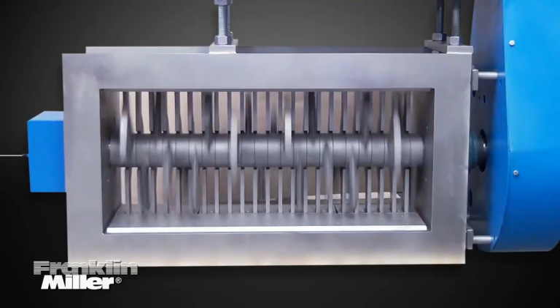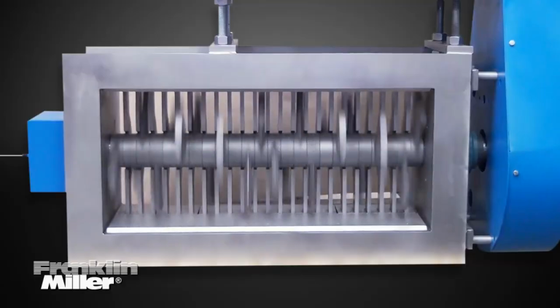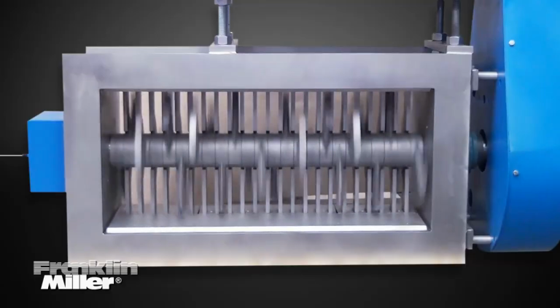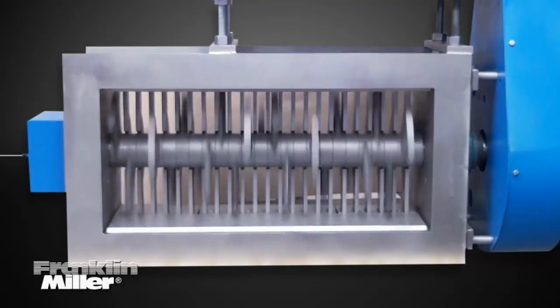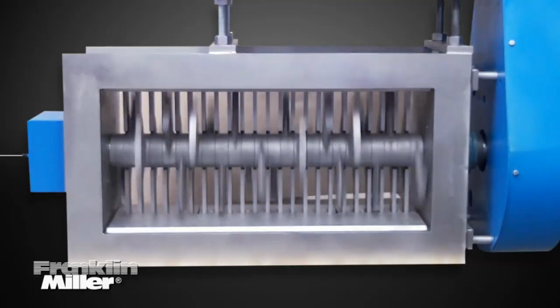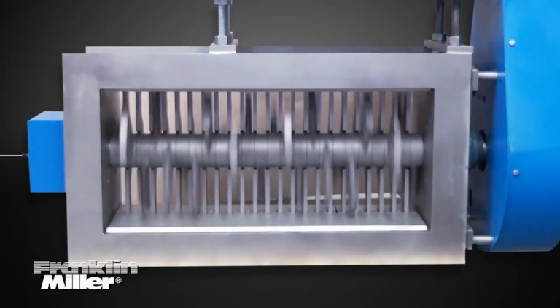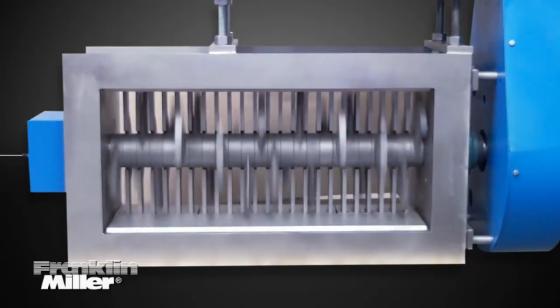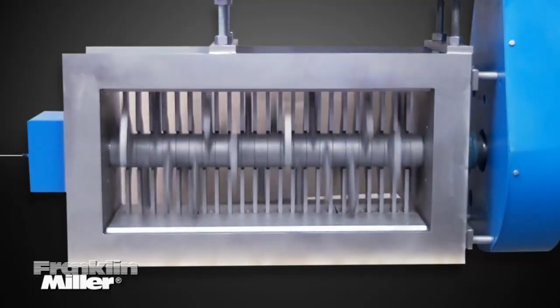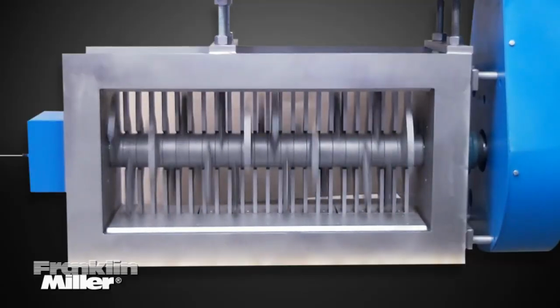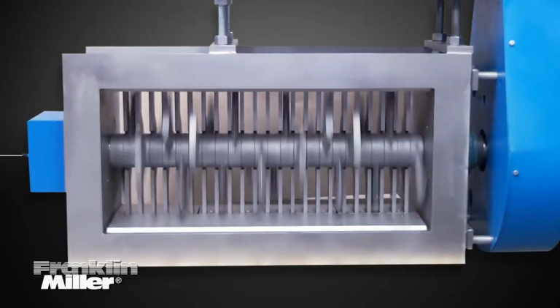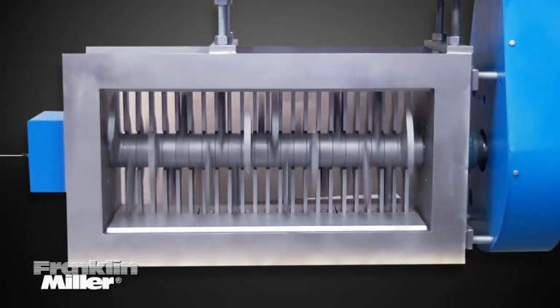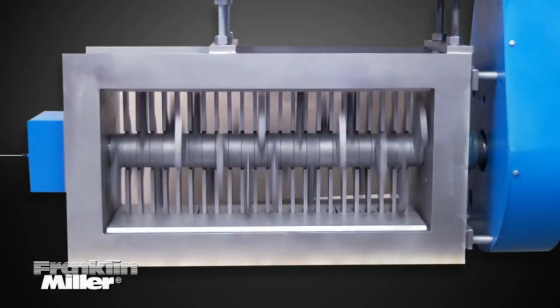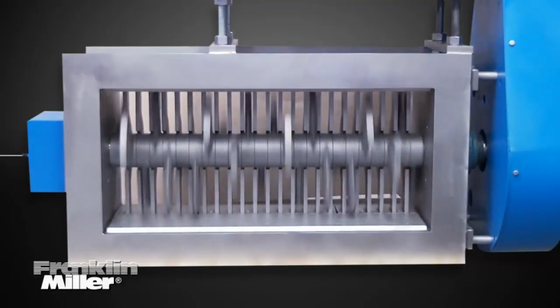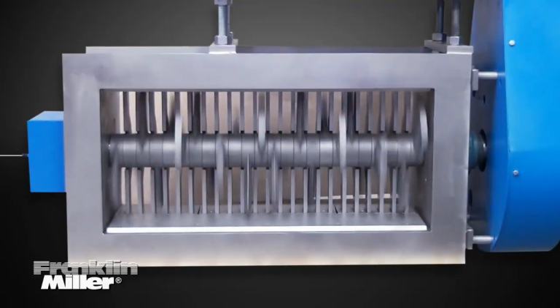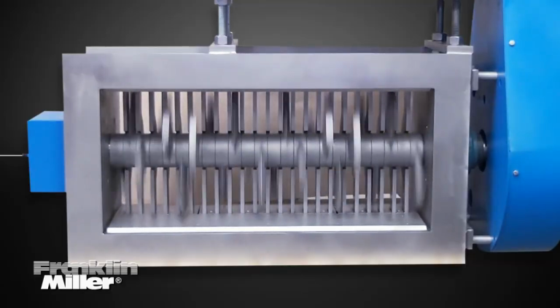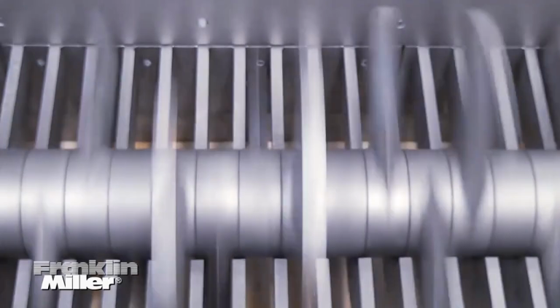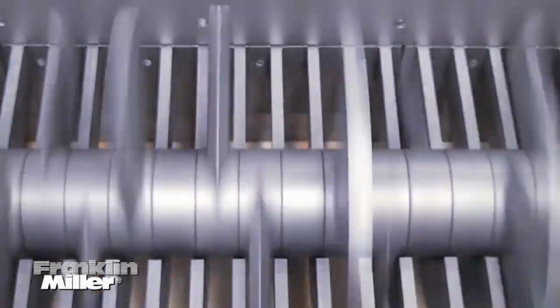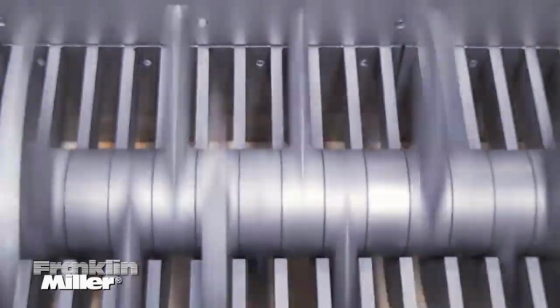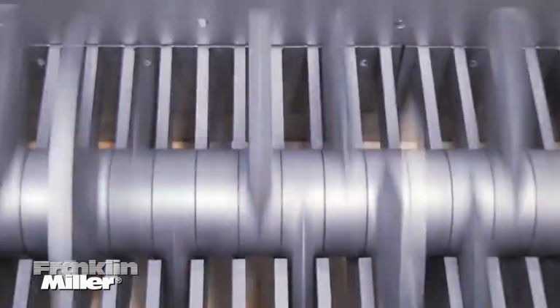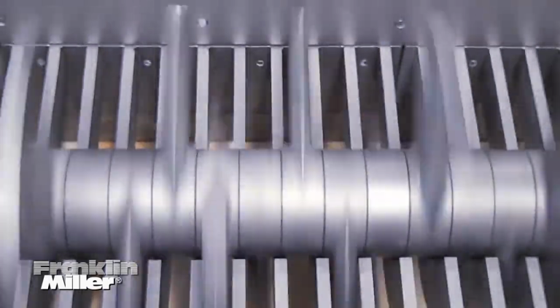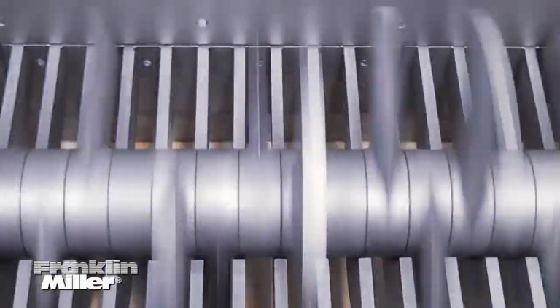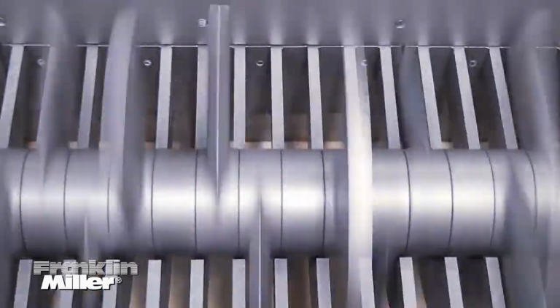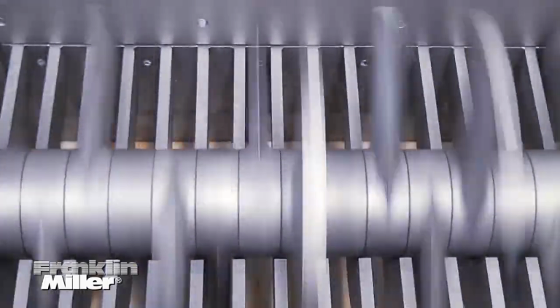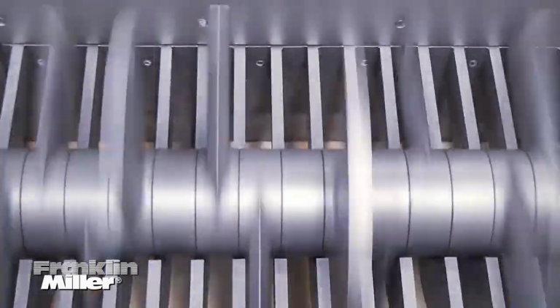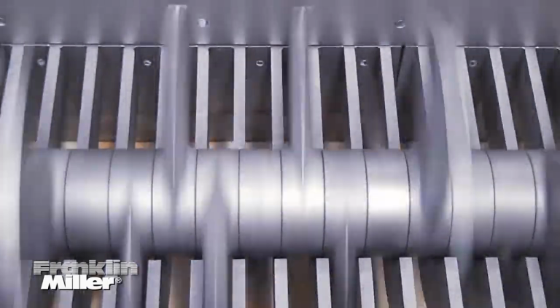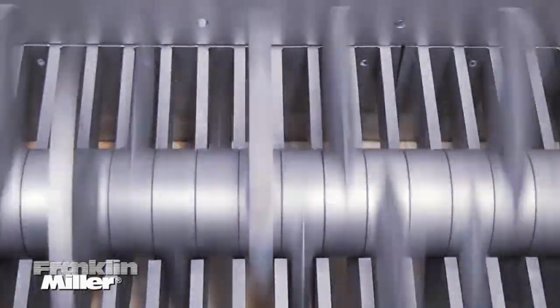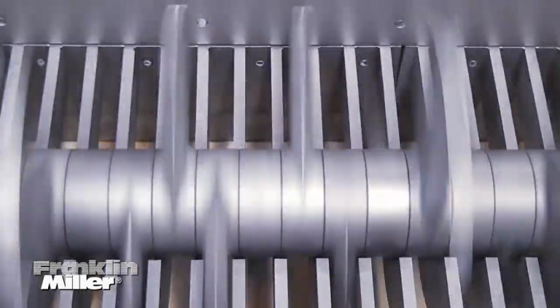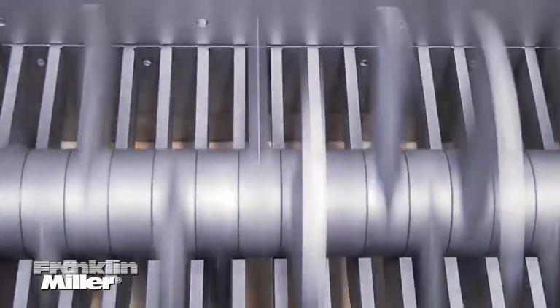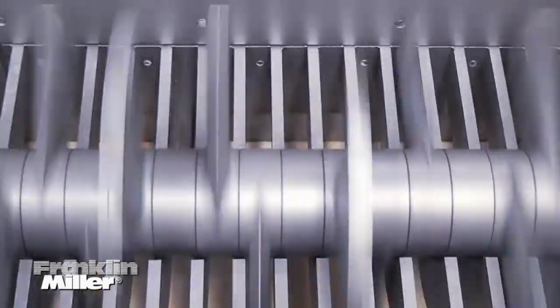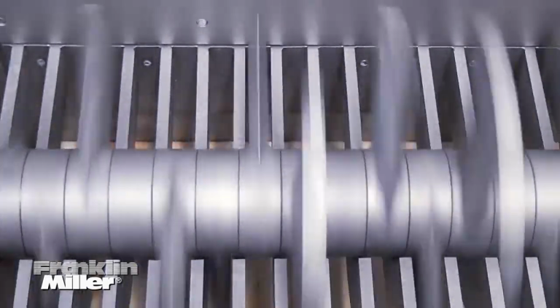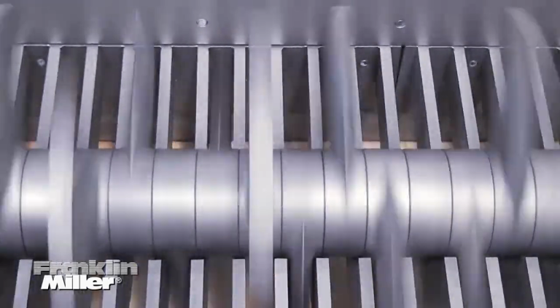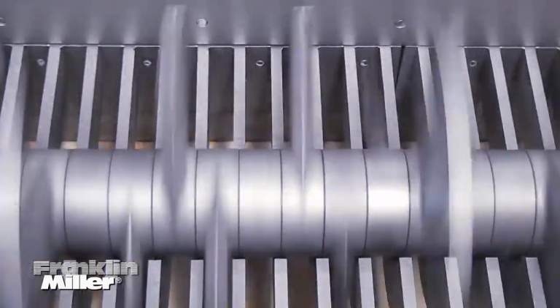But we don't just build the best crushers — we apply them to your application requirement using our size reduction know-how.